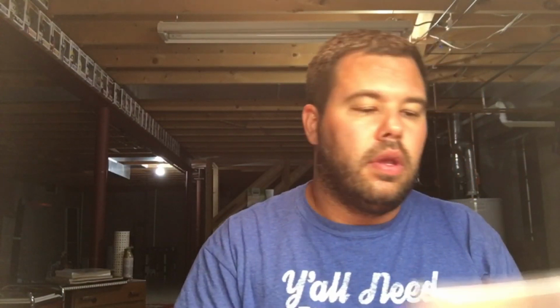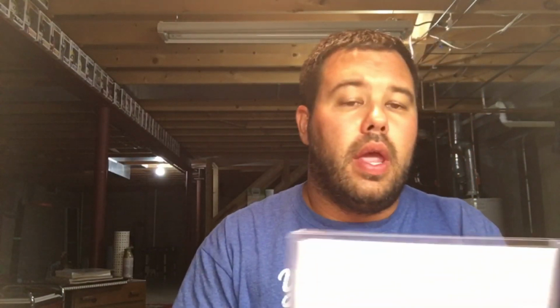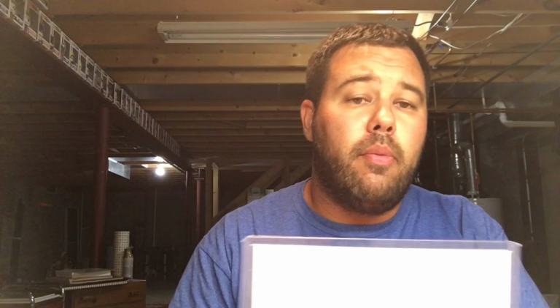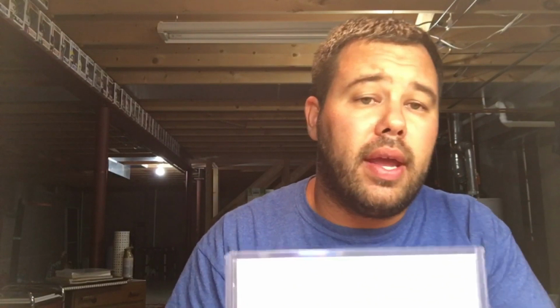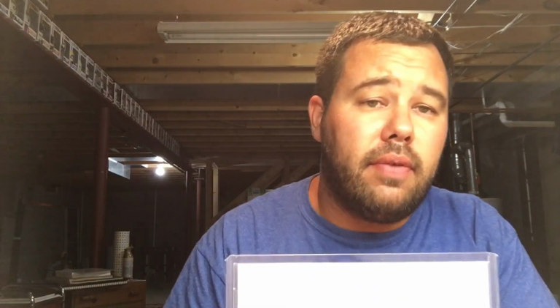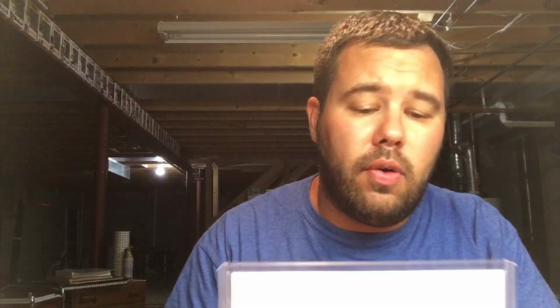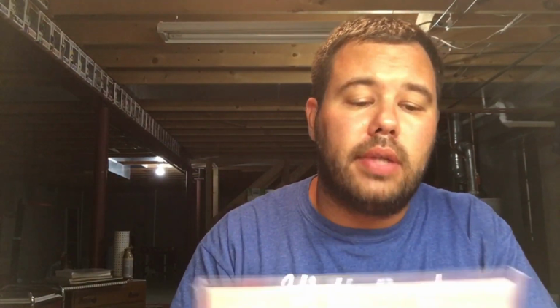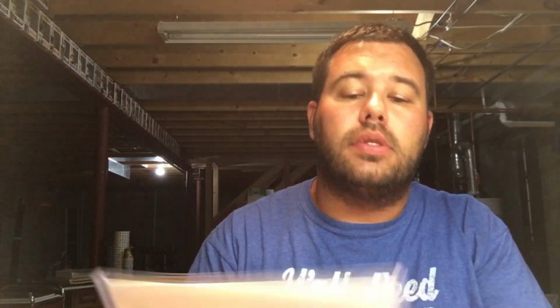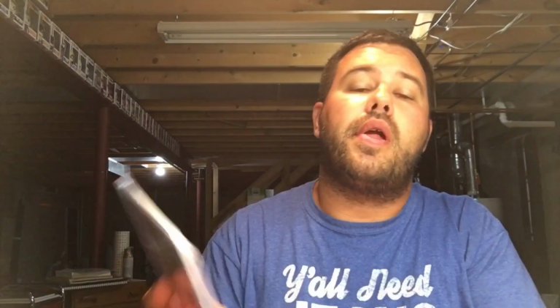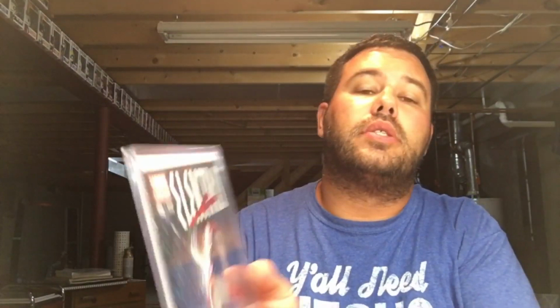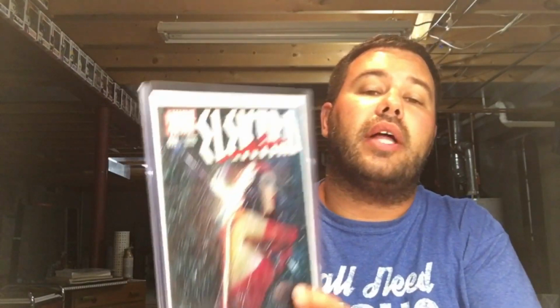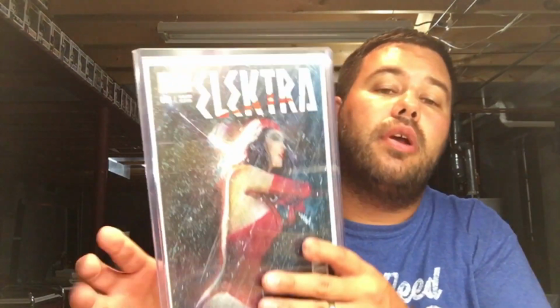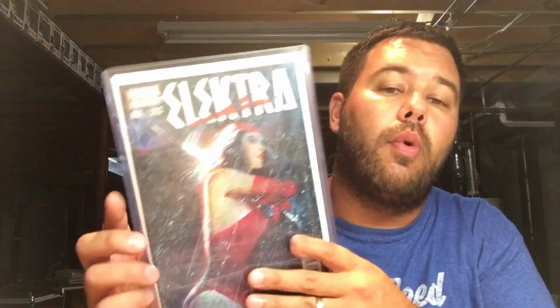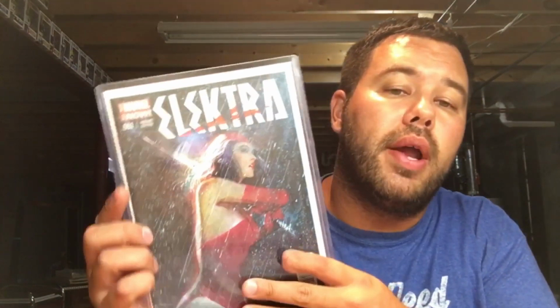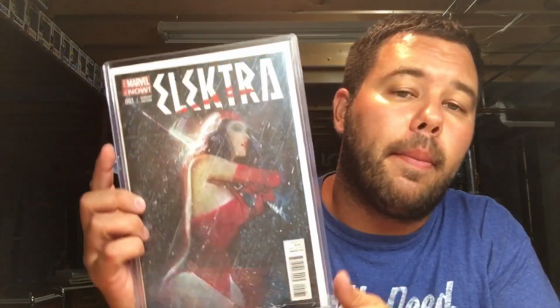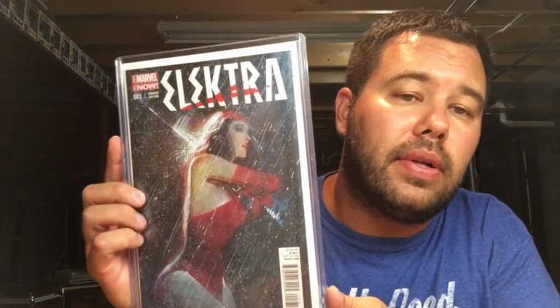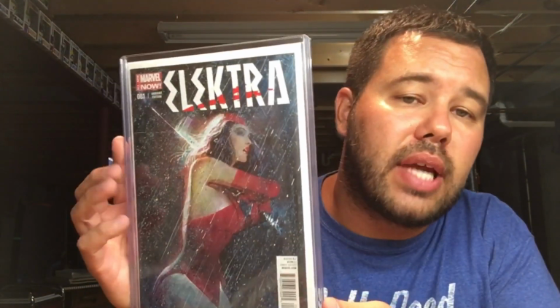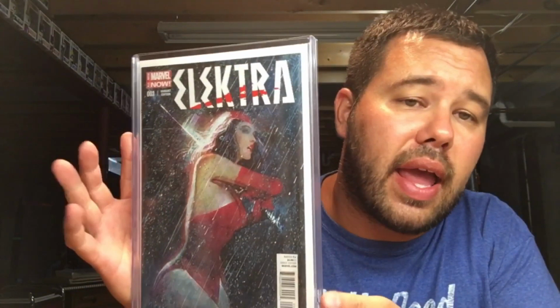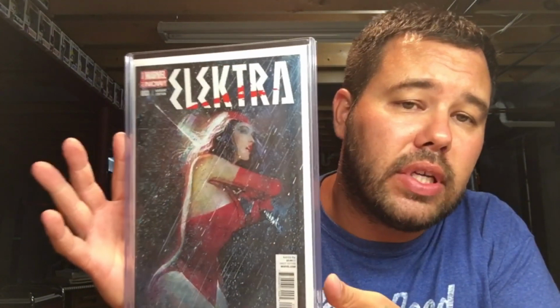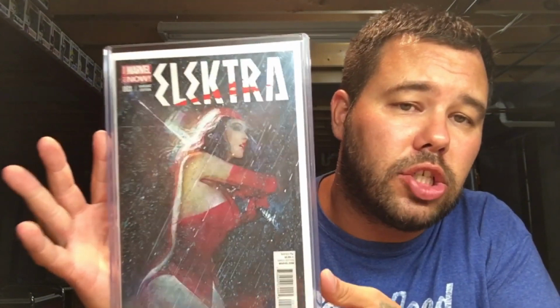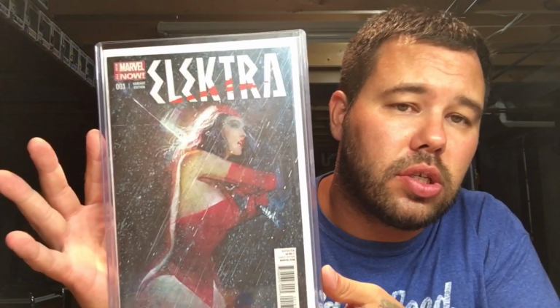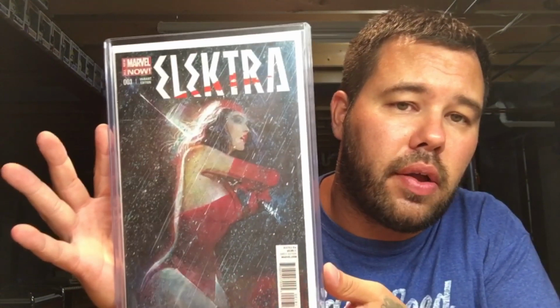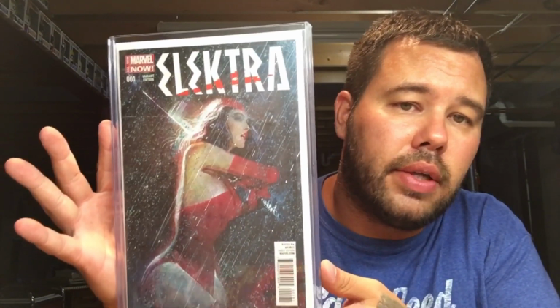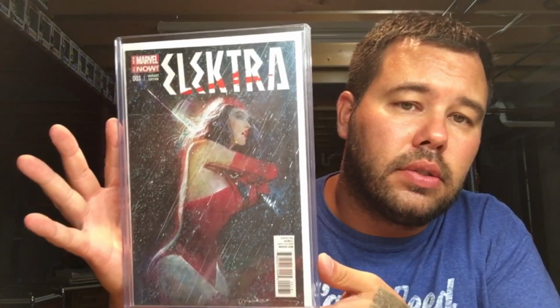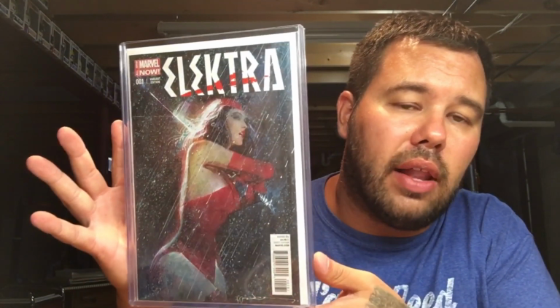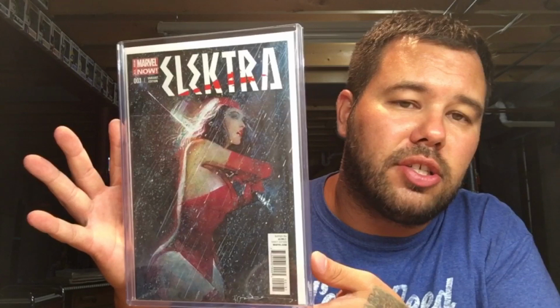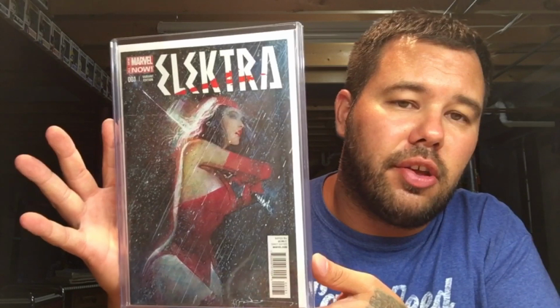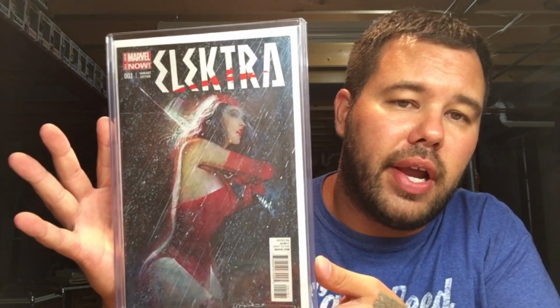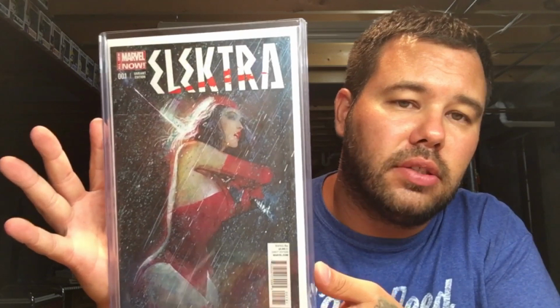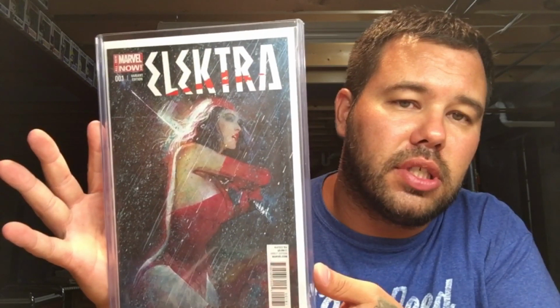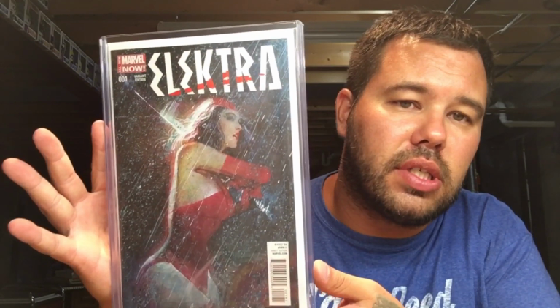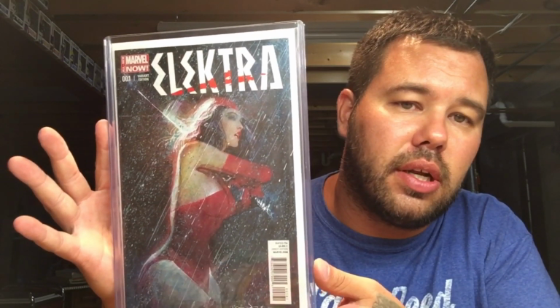And we can't leave out Electra number one — Bill Sienkiewicz. Electra in the rain. Just stunning.